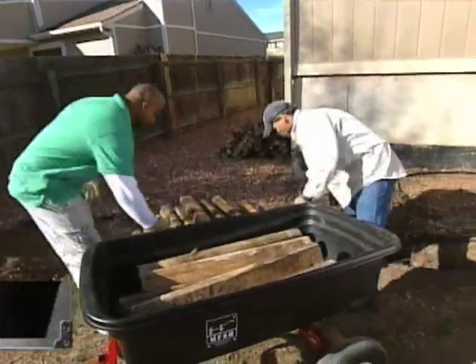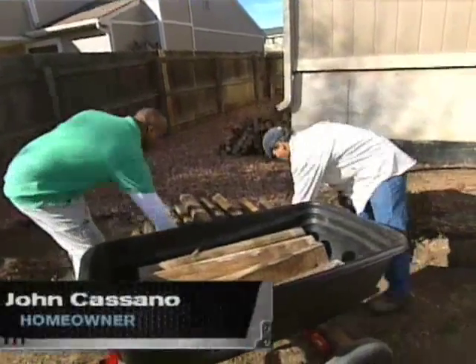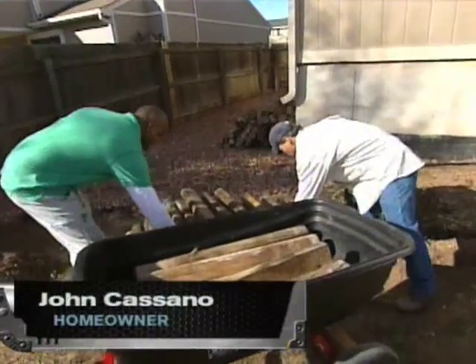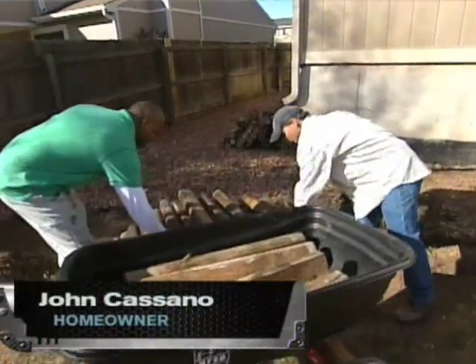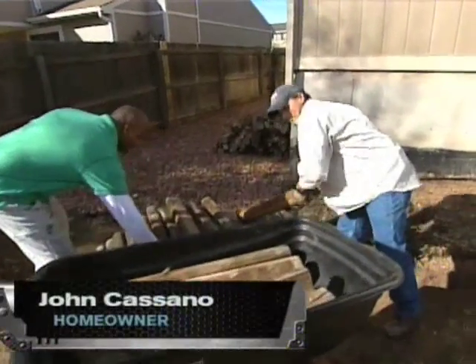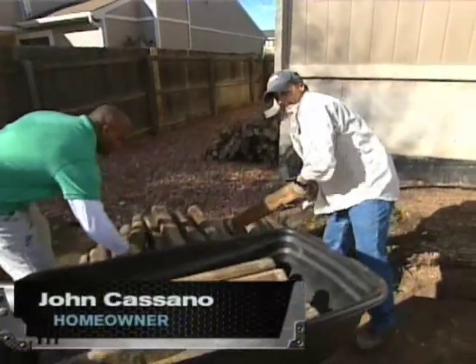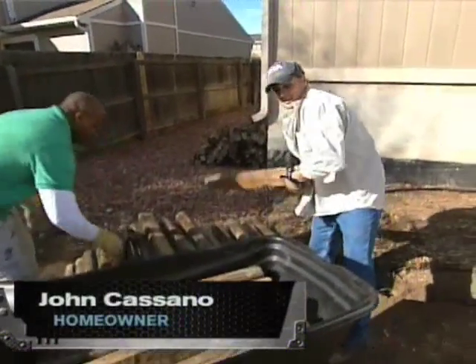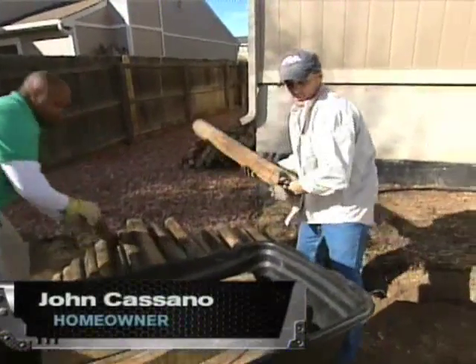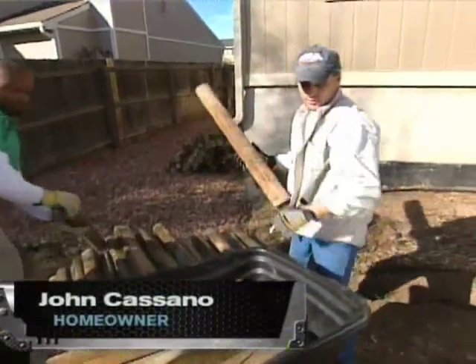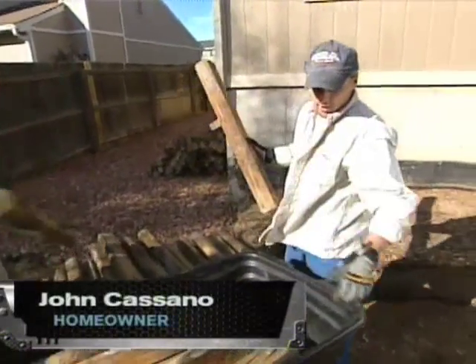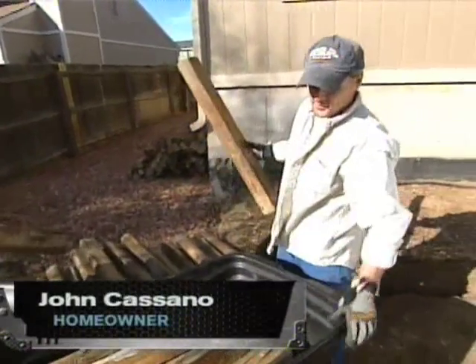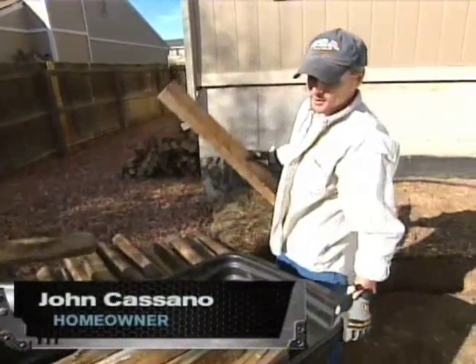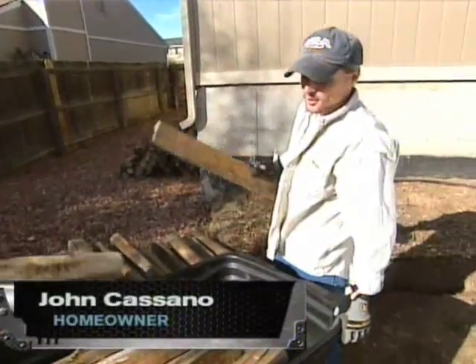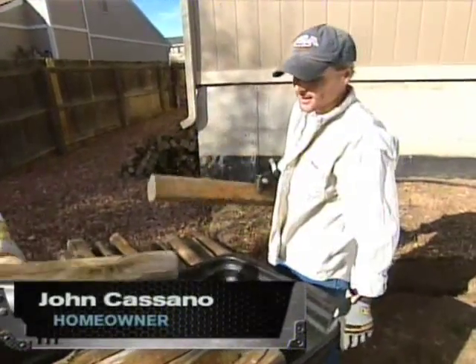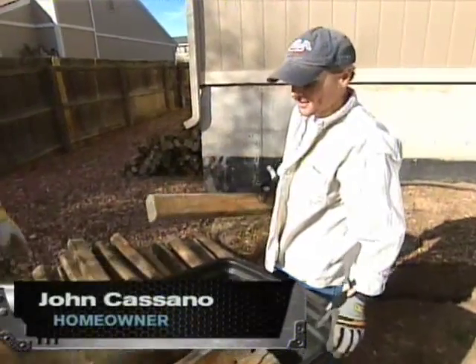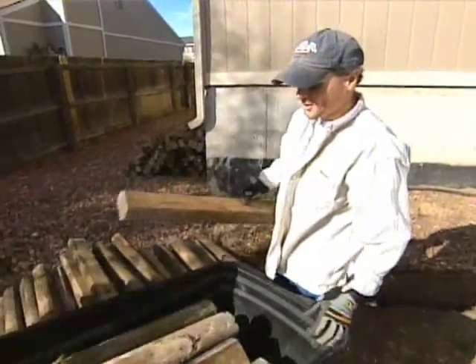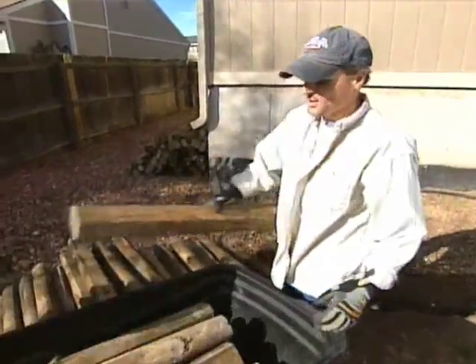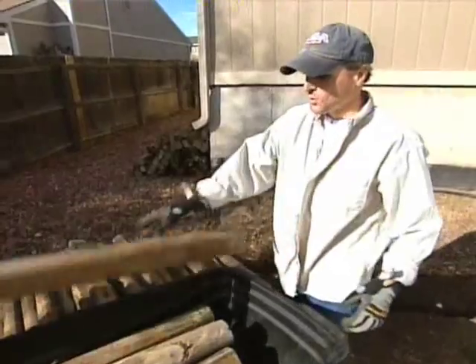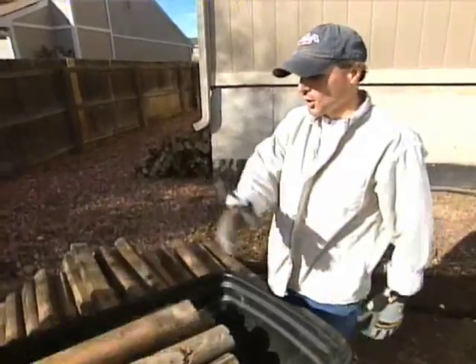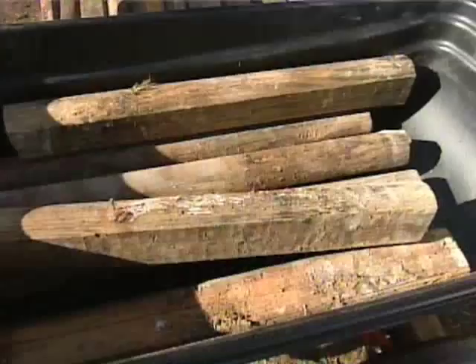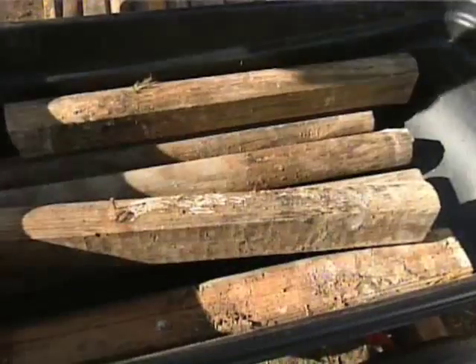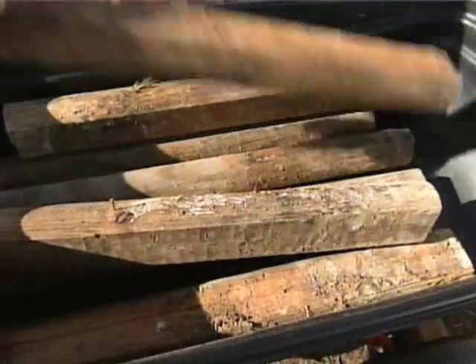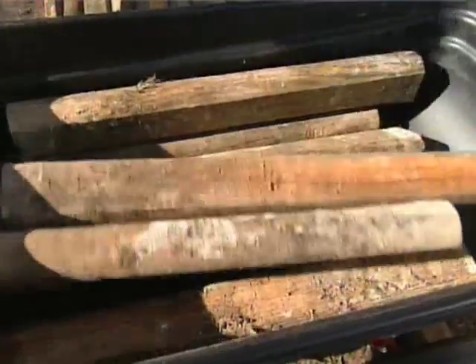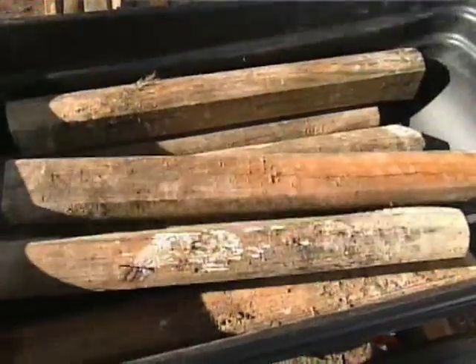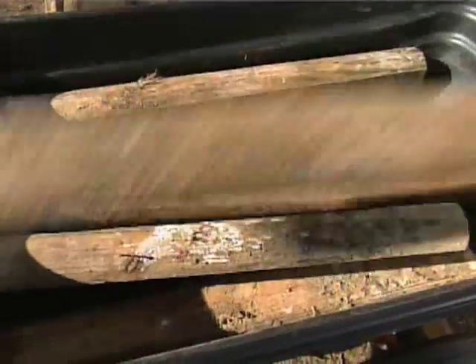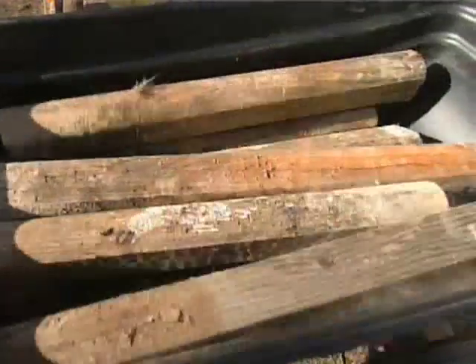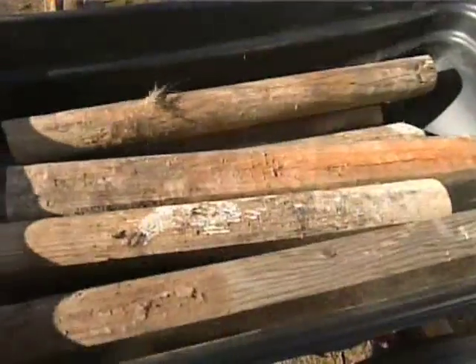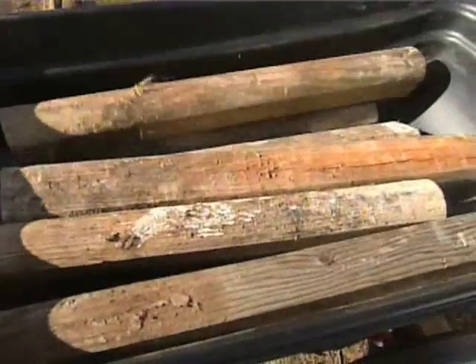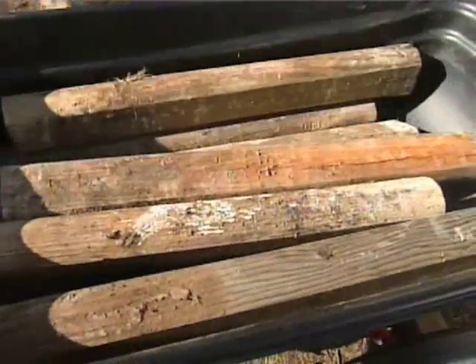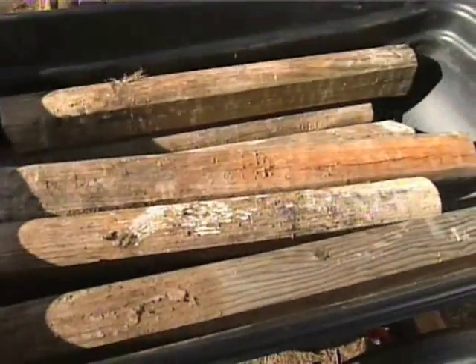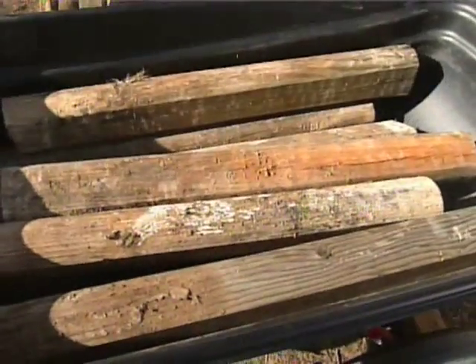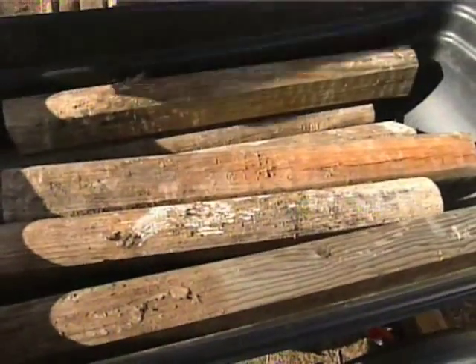What we like about this is, first of all, it's very rugged. As you can see, we're loading it up to the hilt with these logs, these landscaping logs.